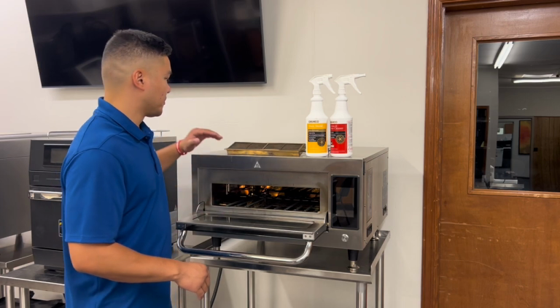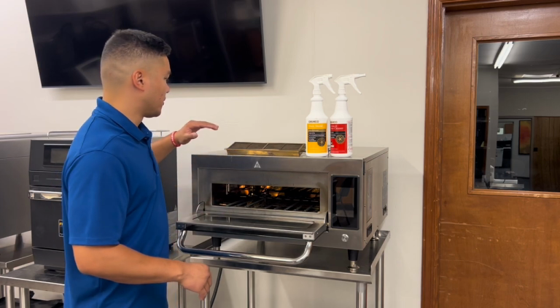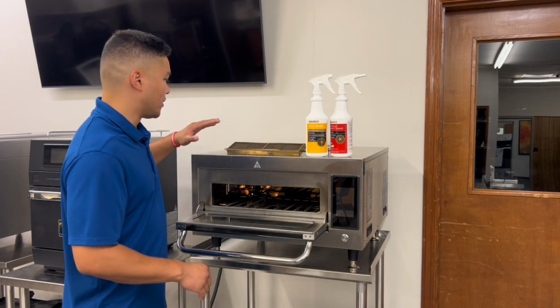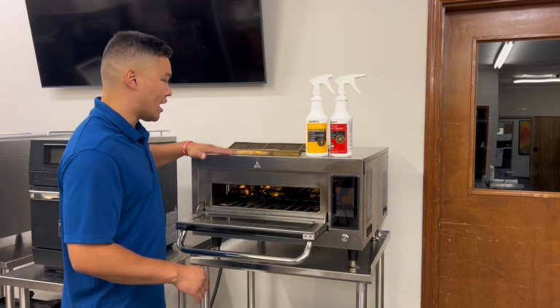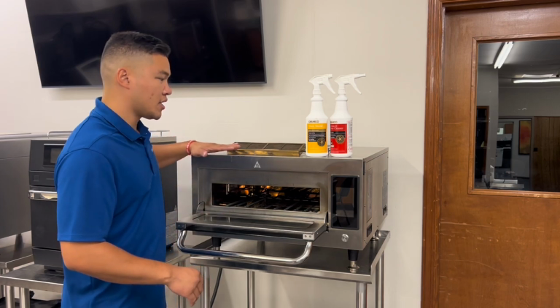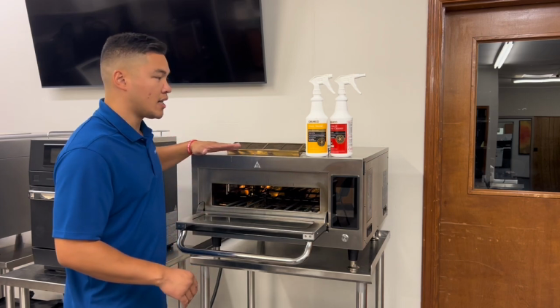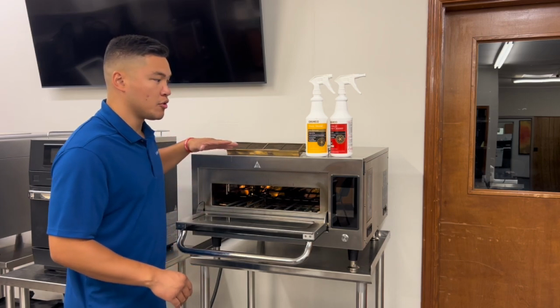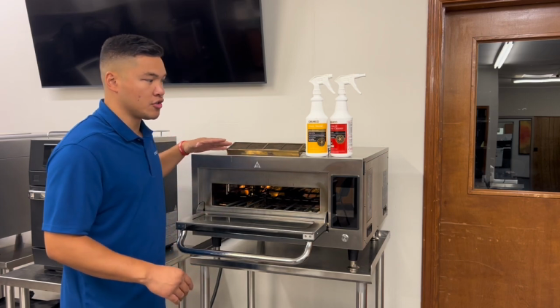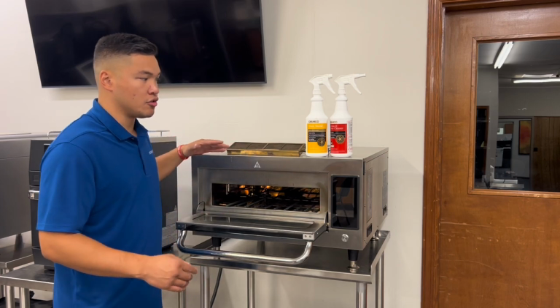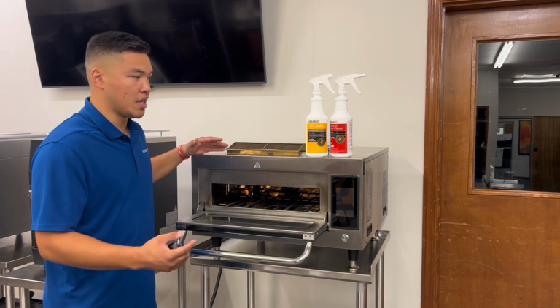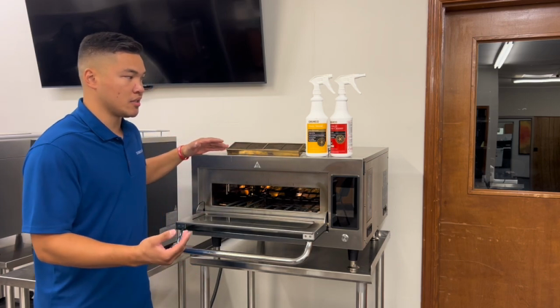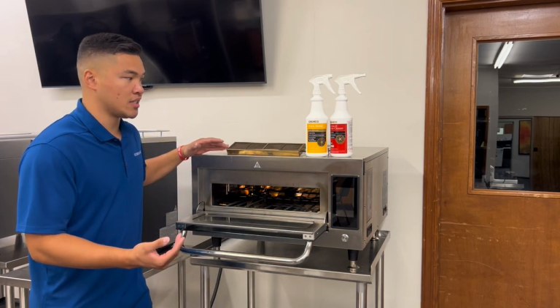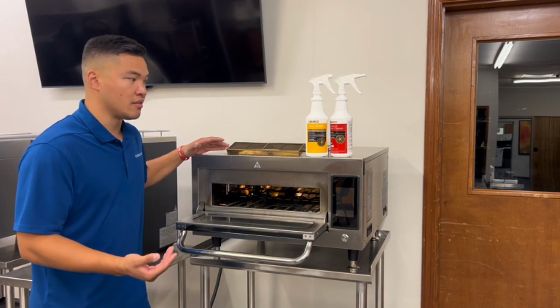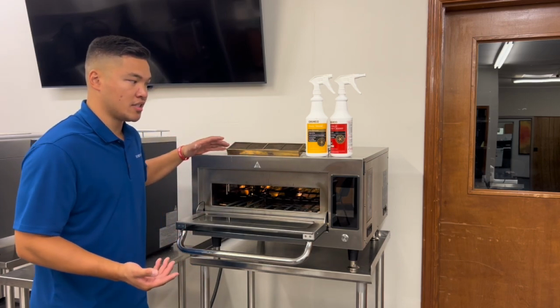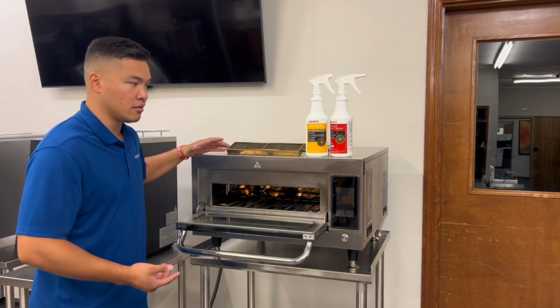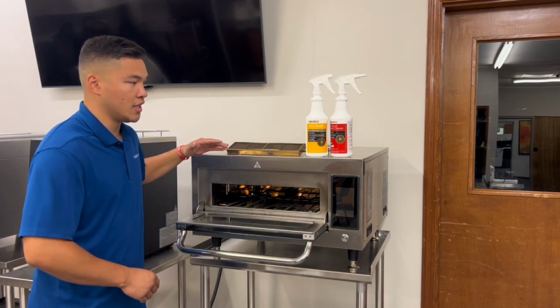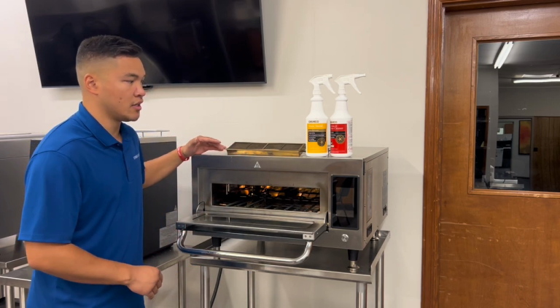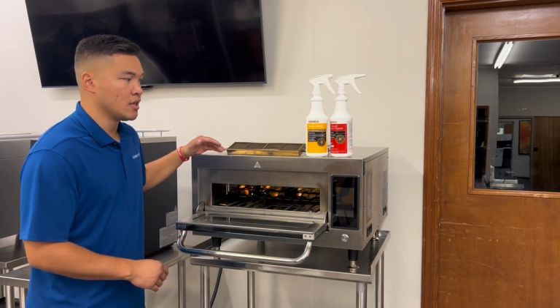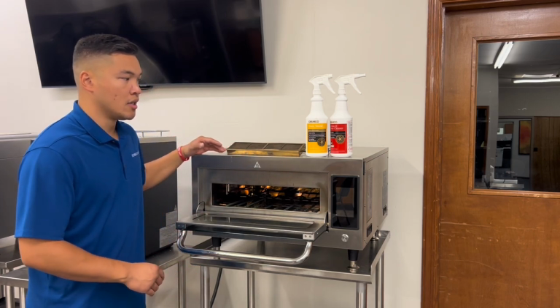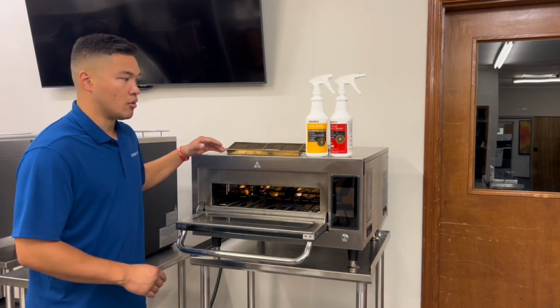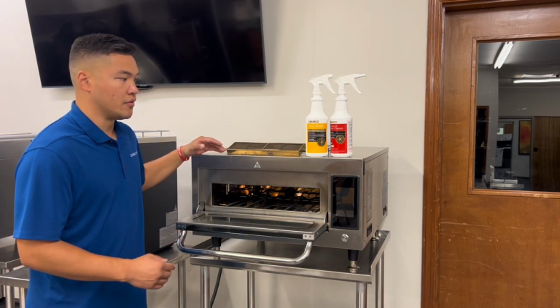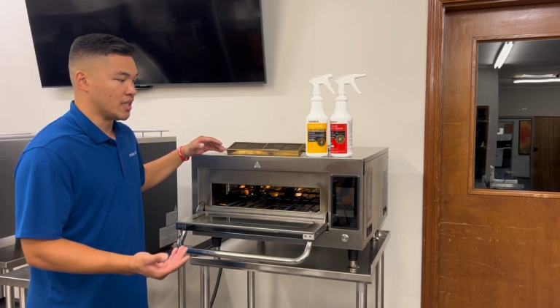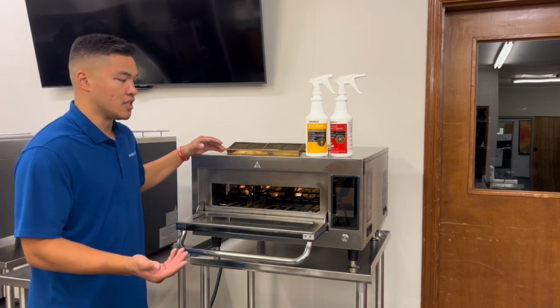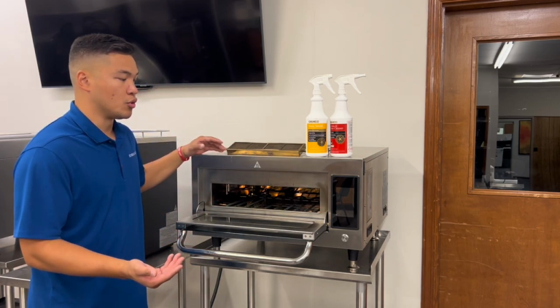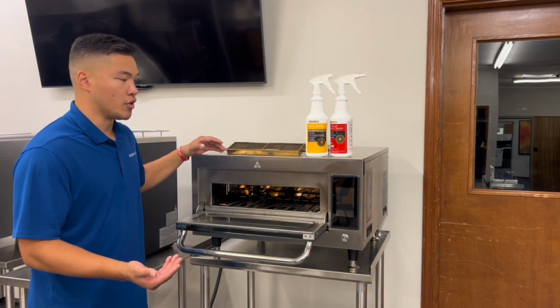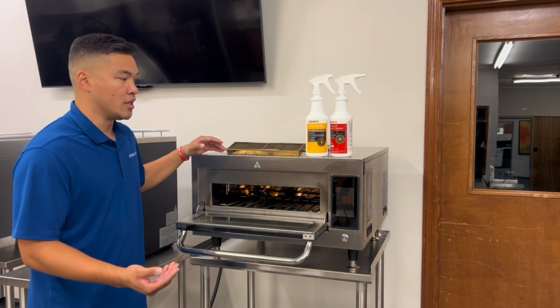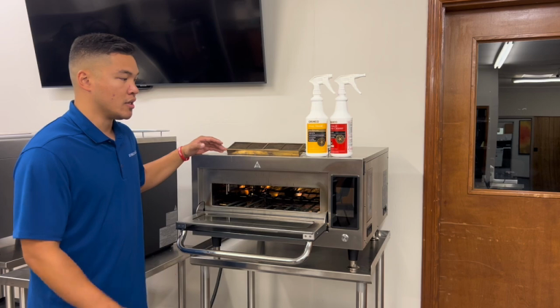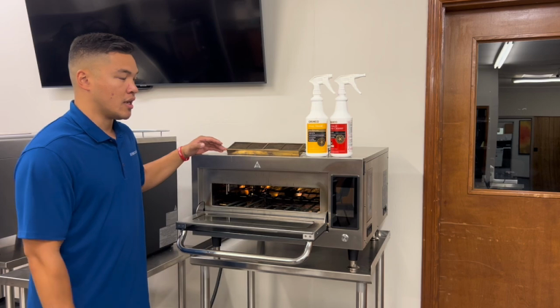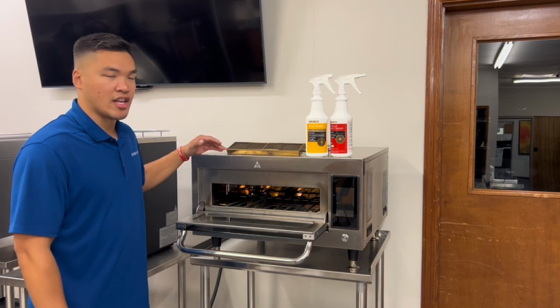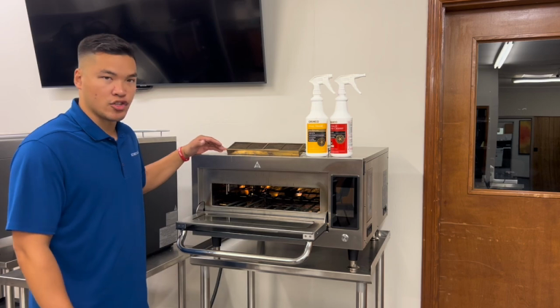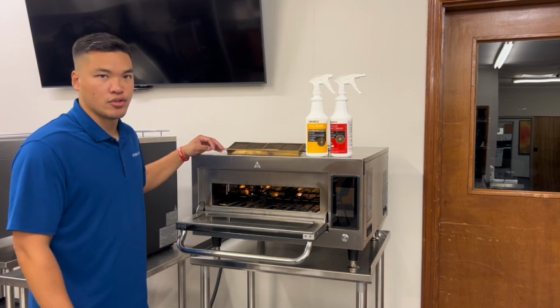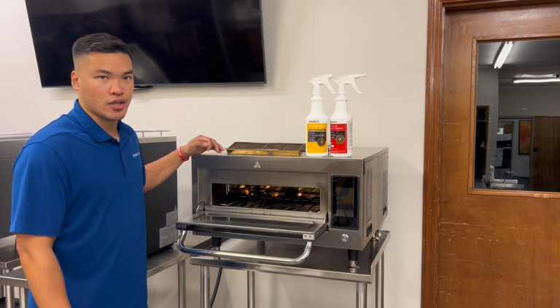For the outside, I would just use basic stainless steel cleaner, or even a simple grain cleaner, and that should do the trick.